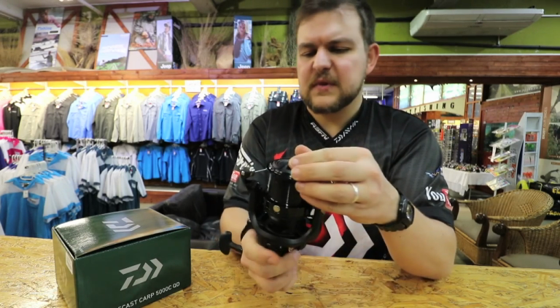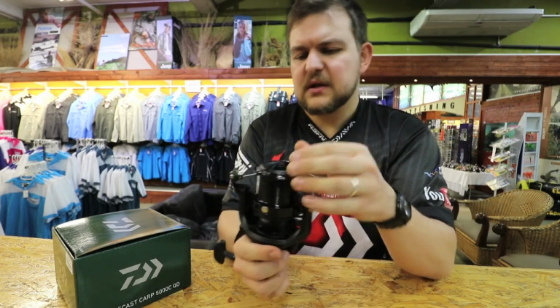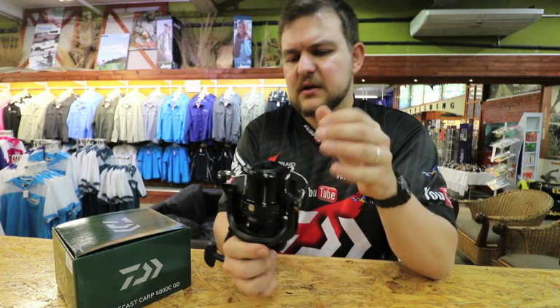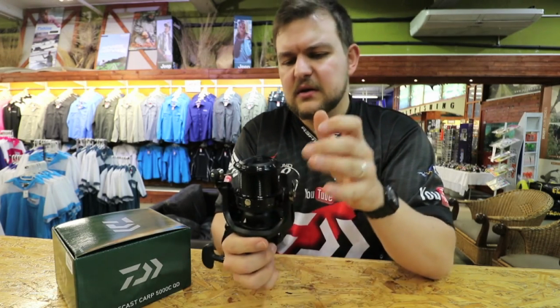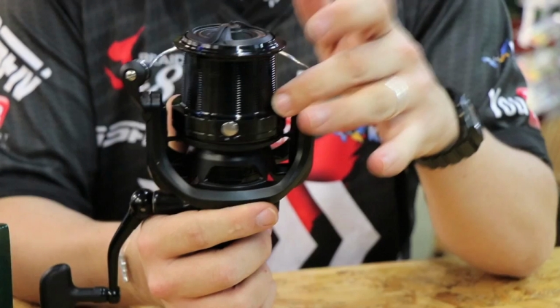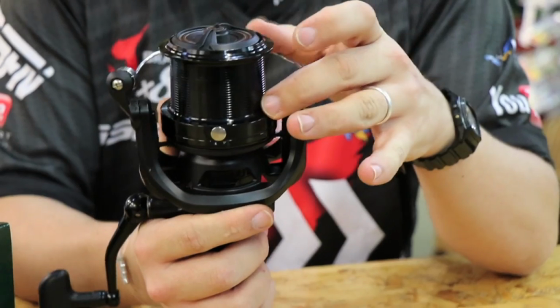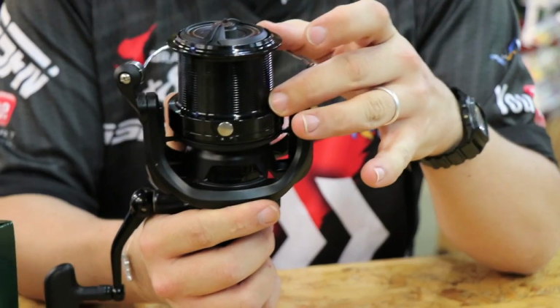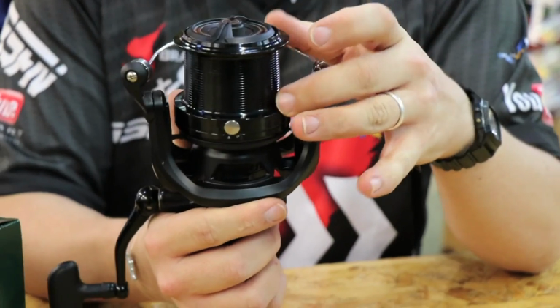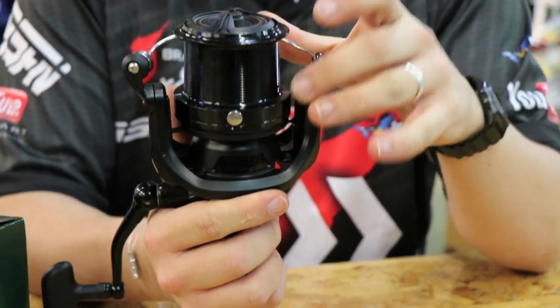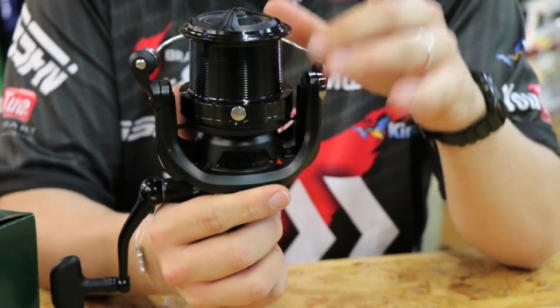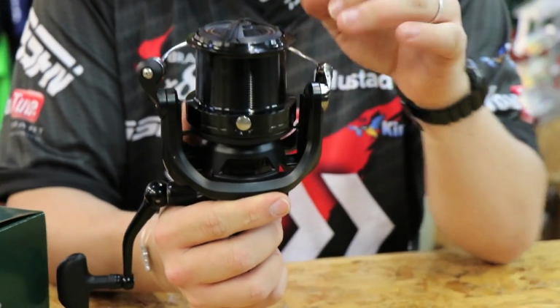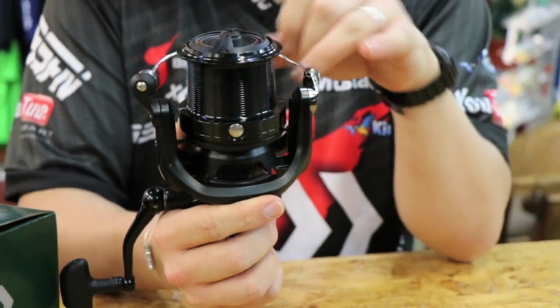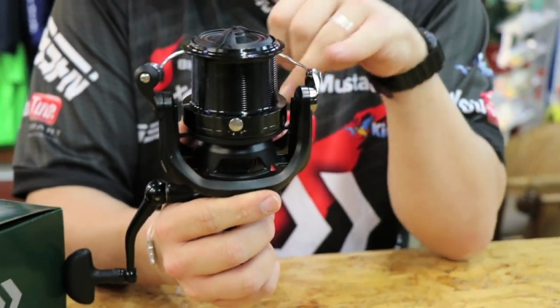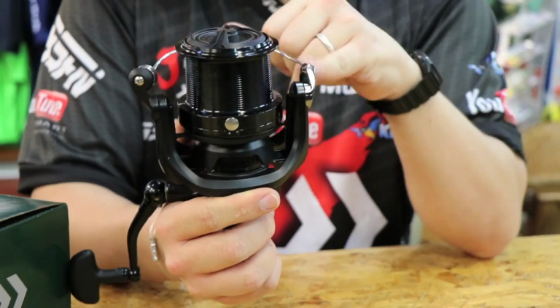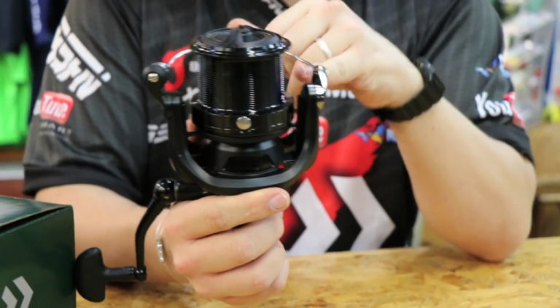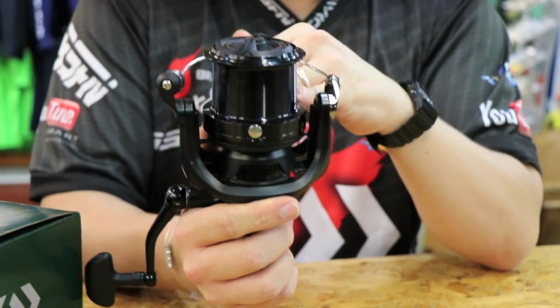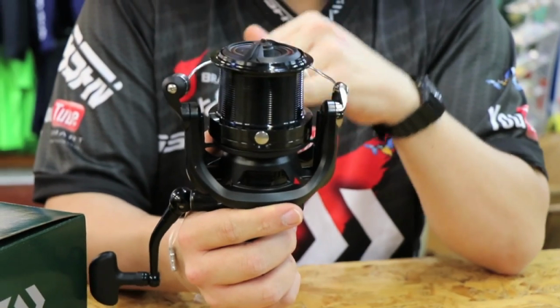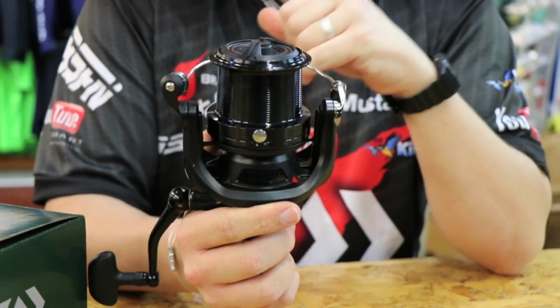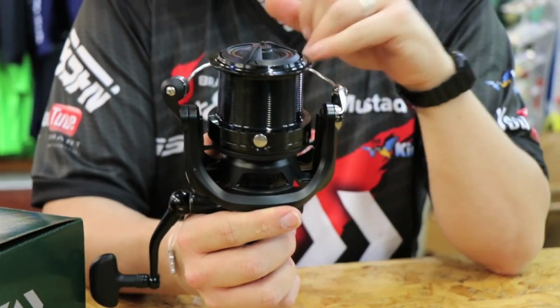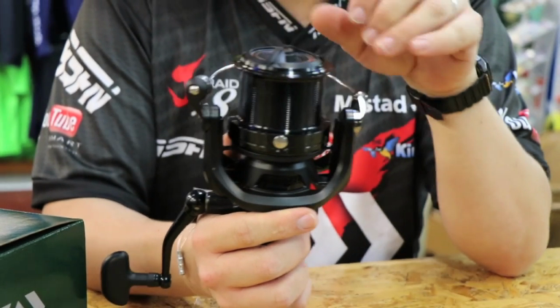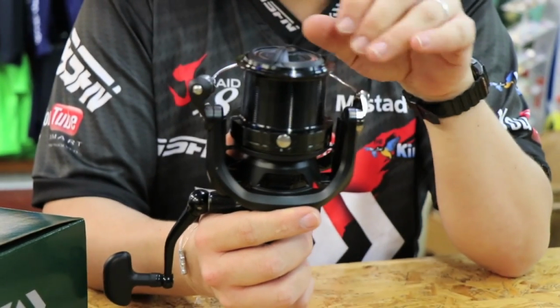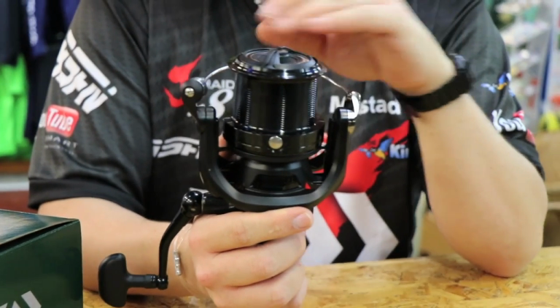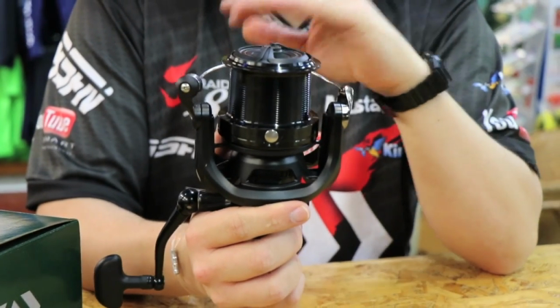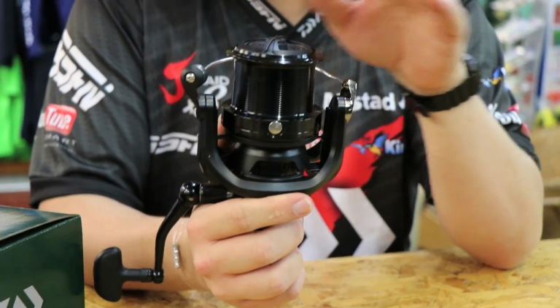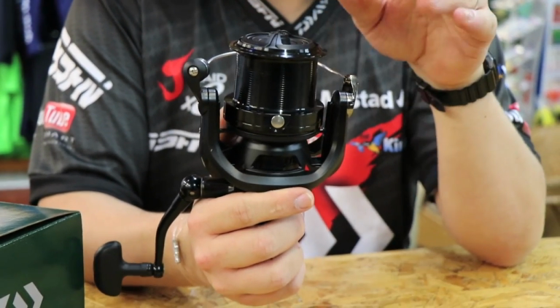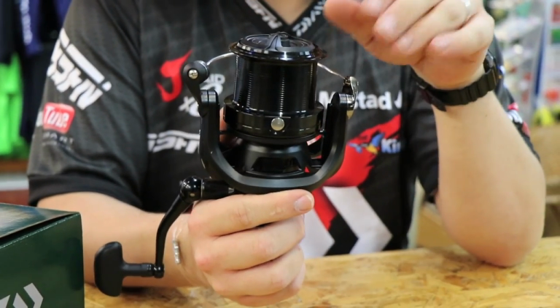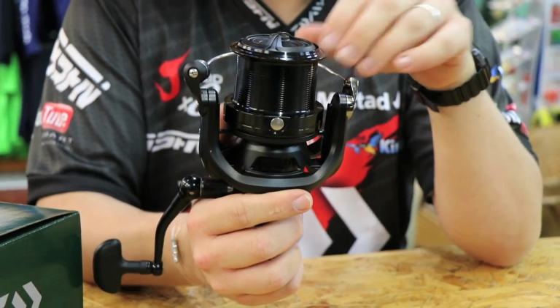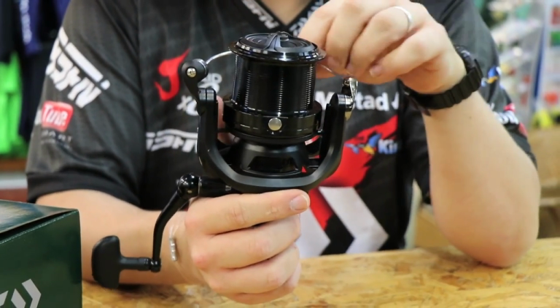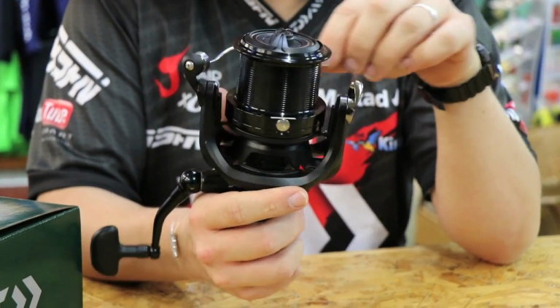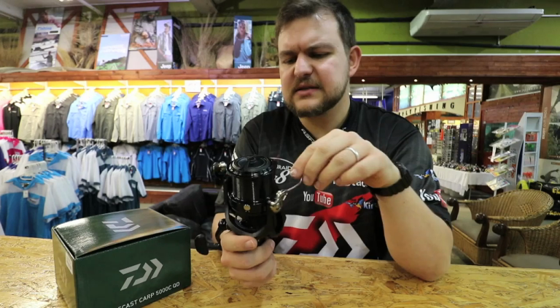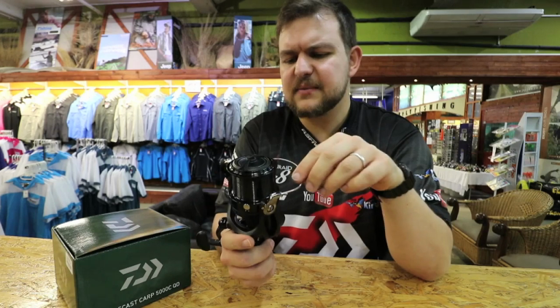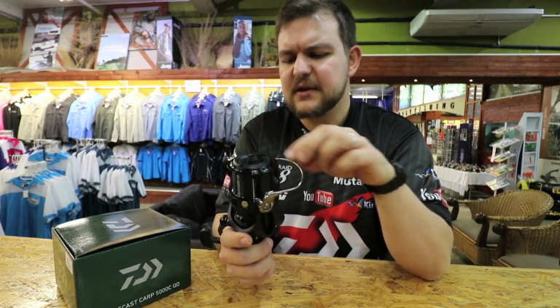The thin, very shallow spool makes it a nice long-distance casting type setup.